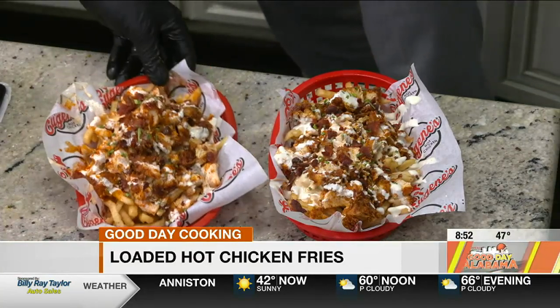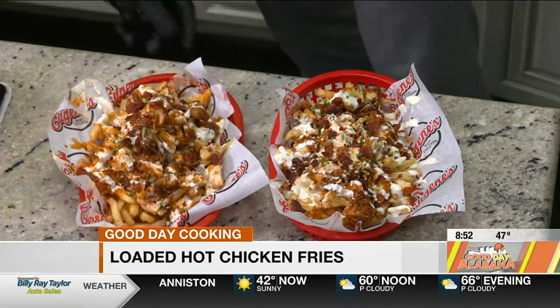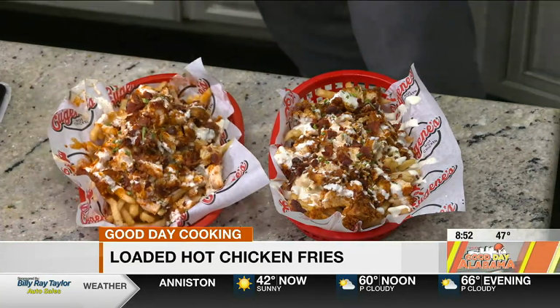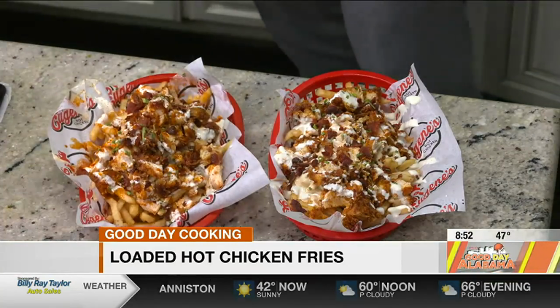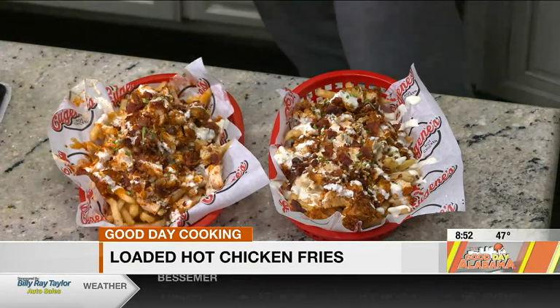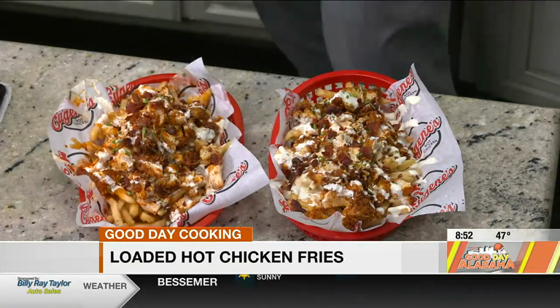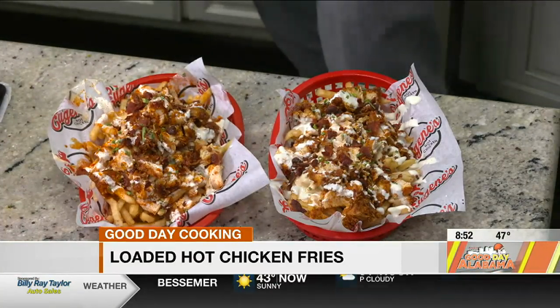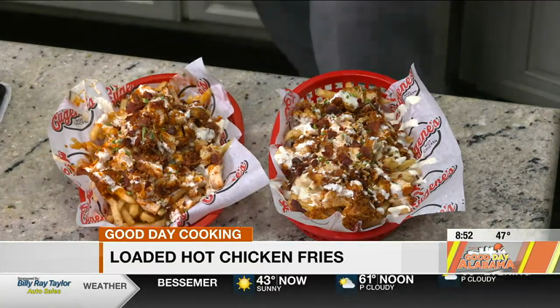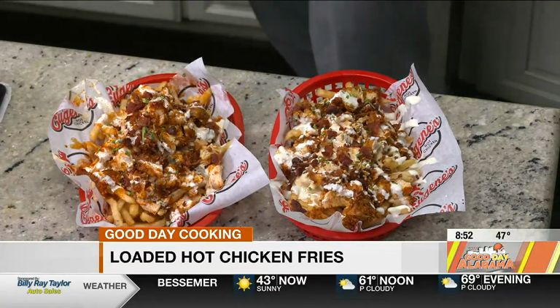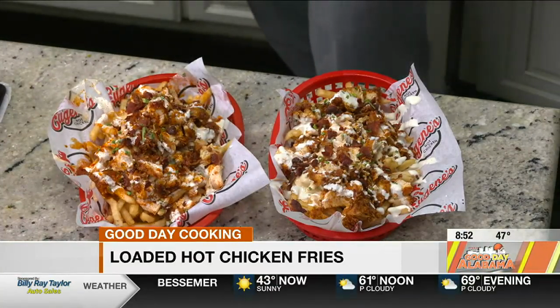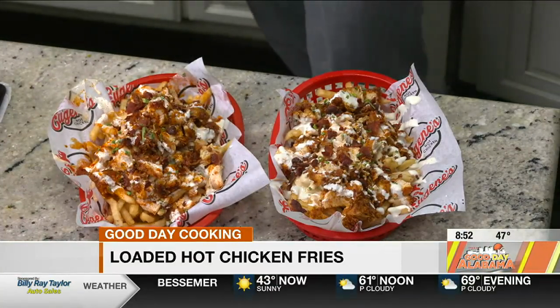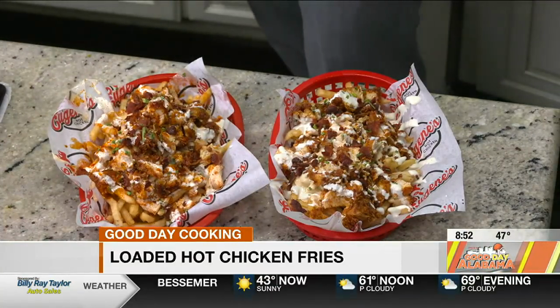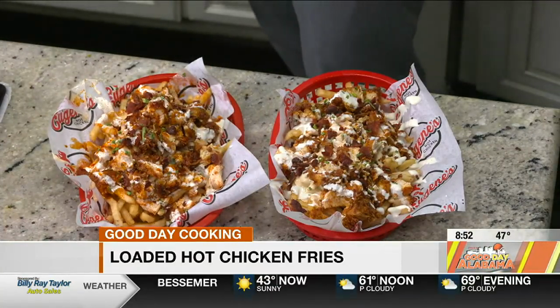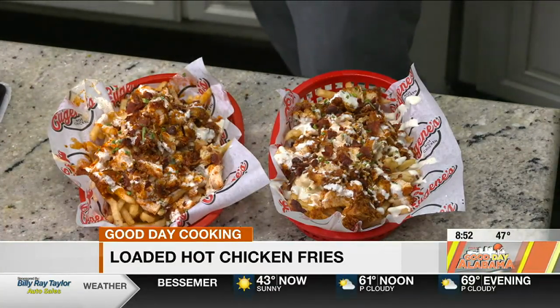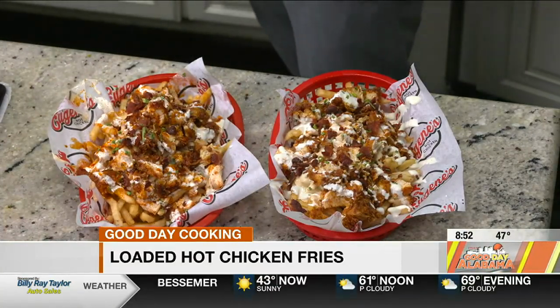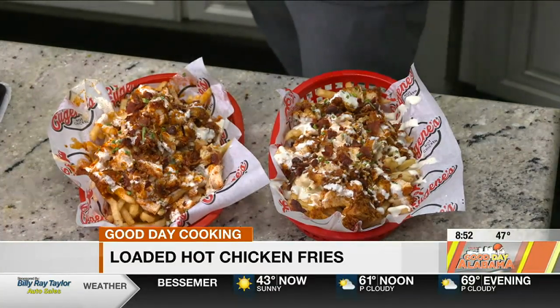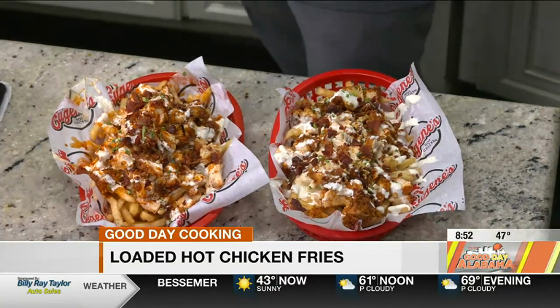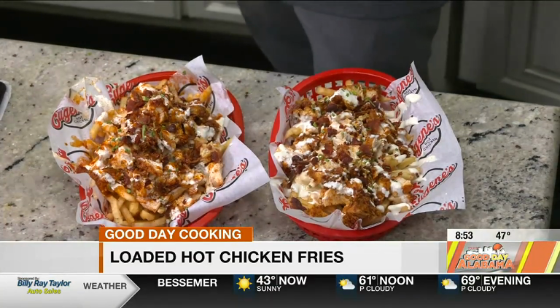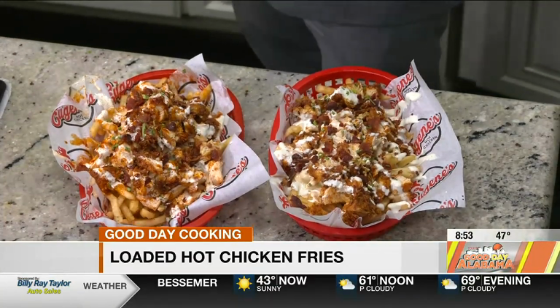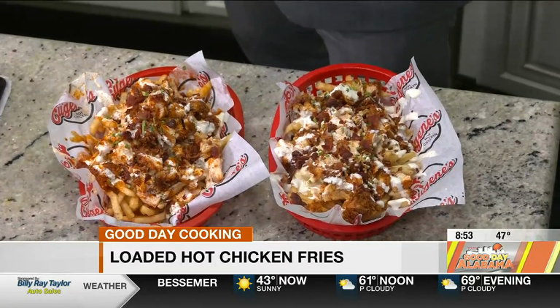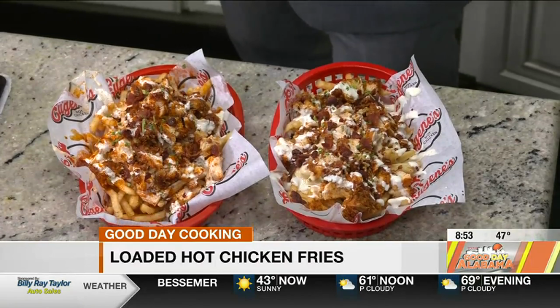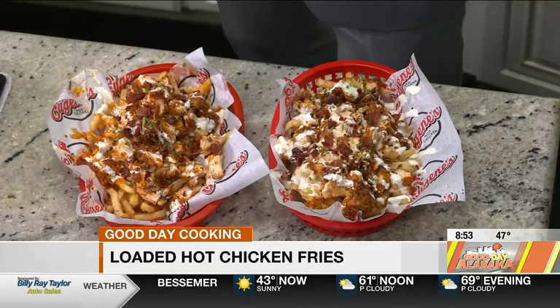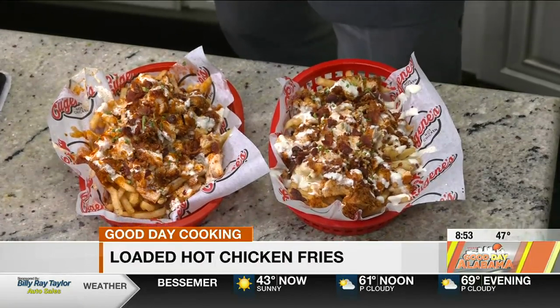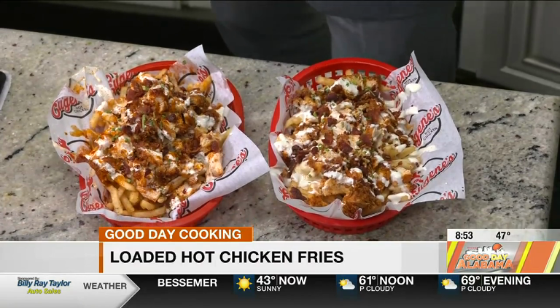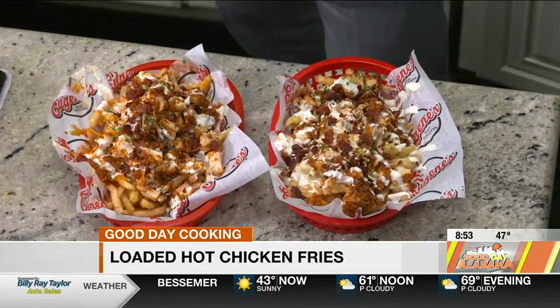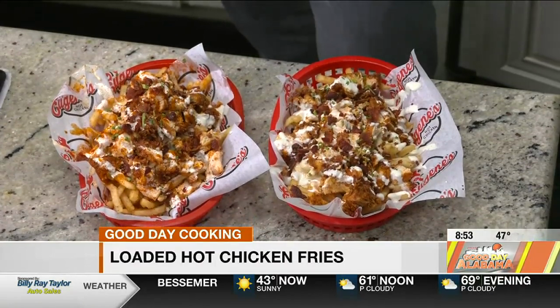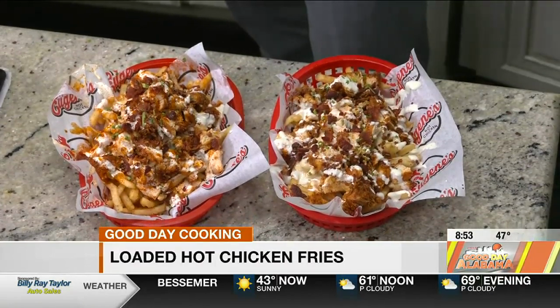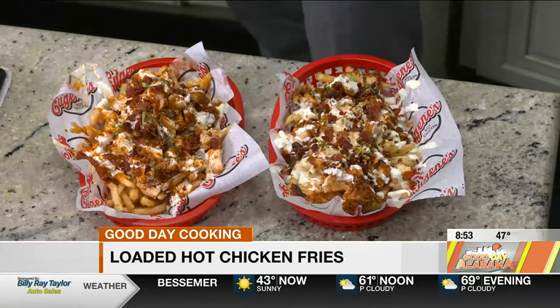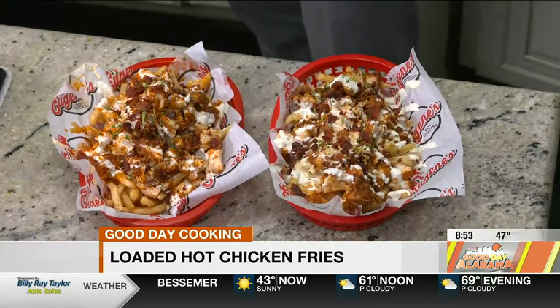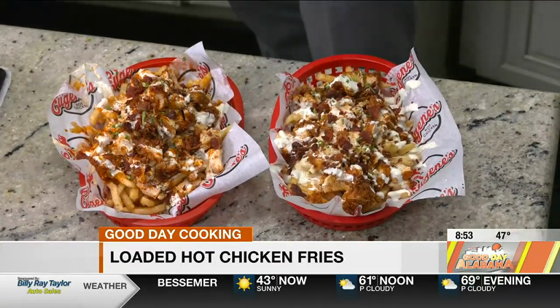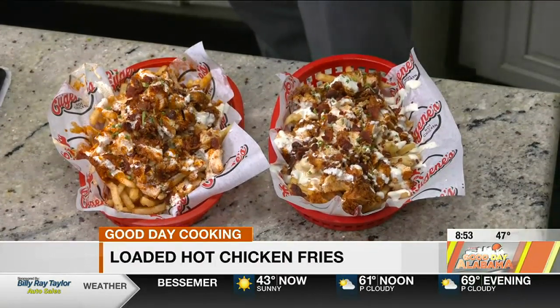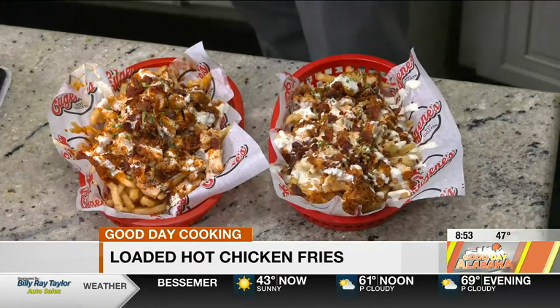We're gonna wrap things up here. Terrell, thank you so much. I'm sure Mickey's gonna dive in here in just a bit. We'll be right back.